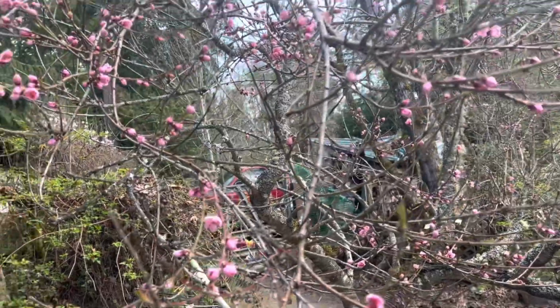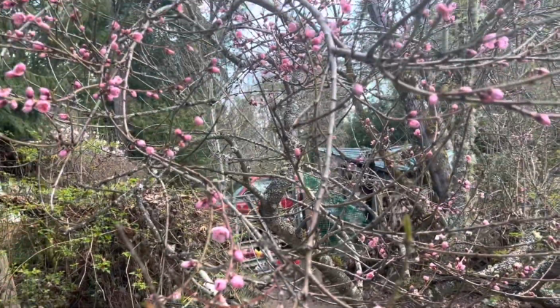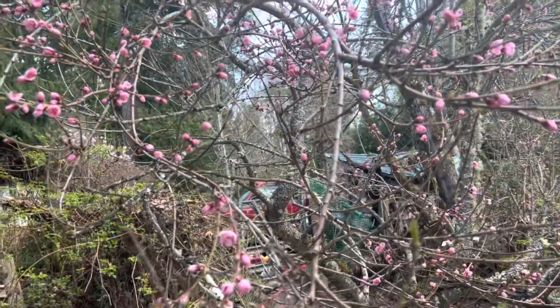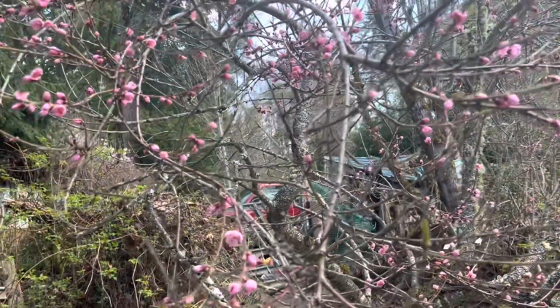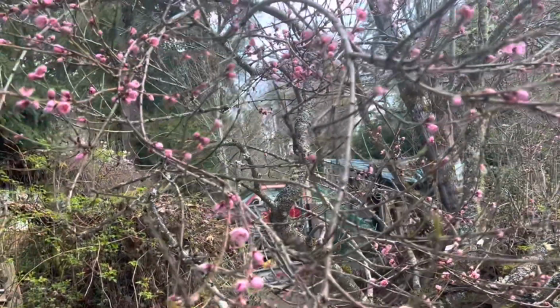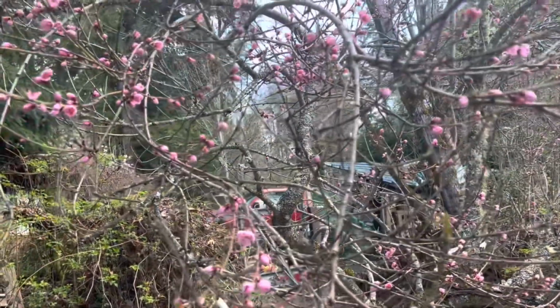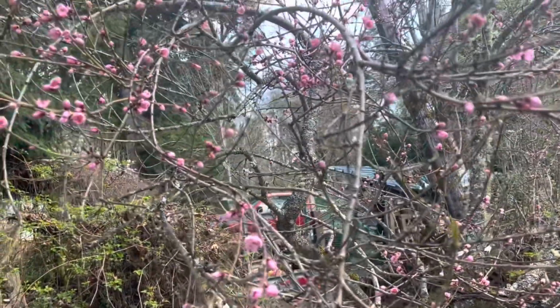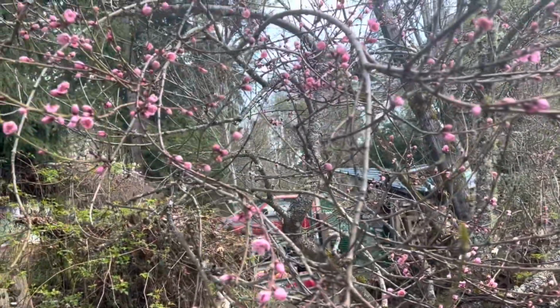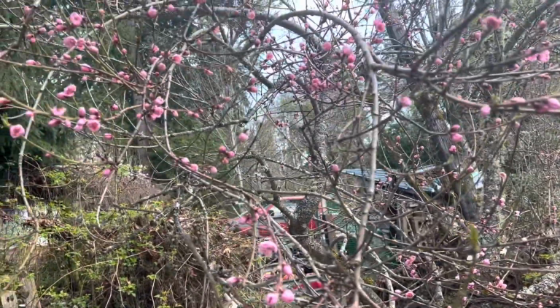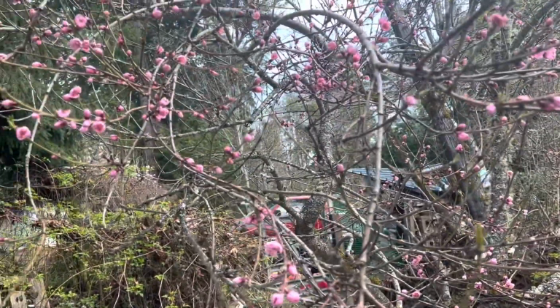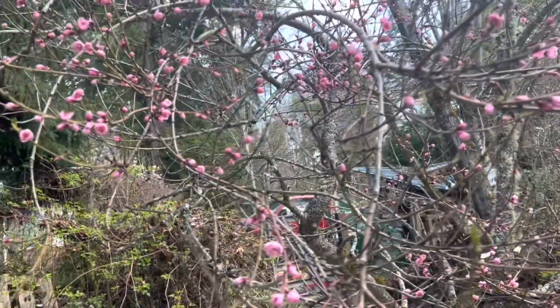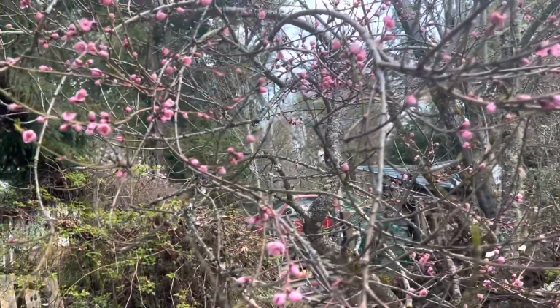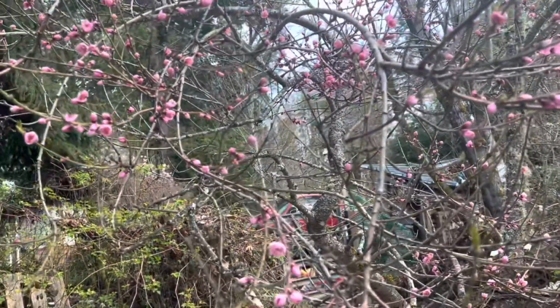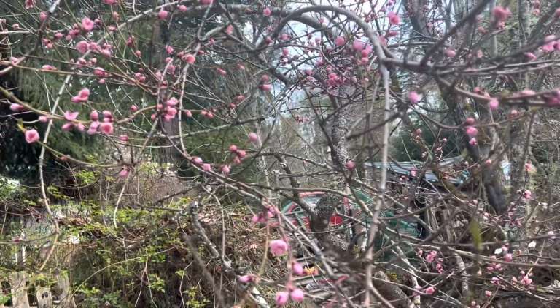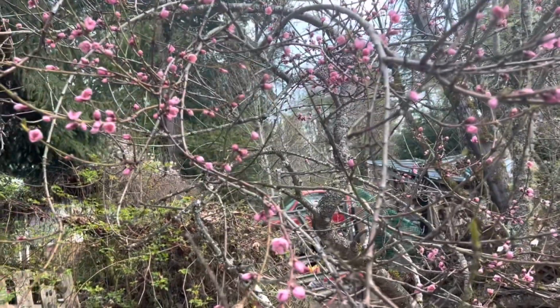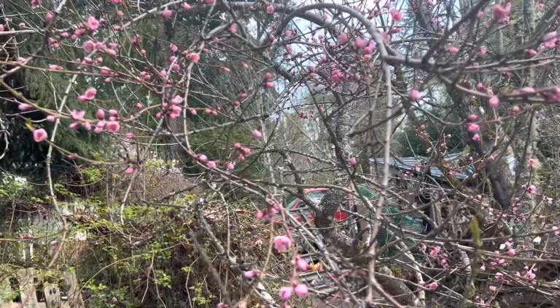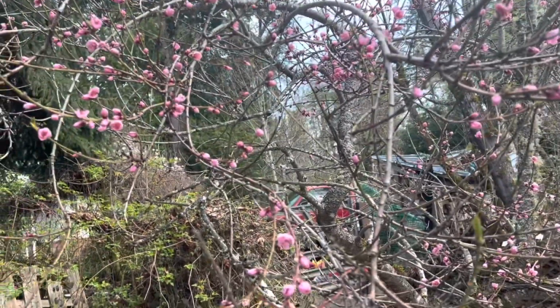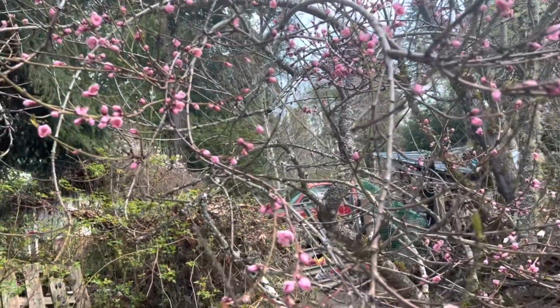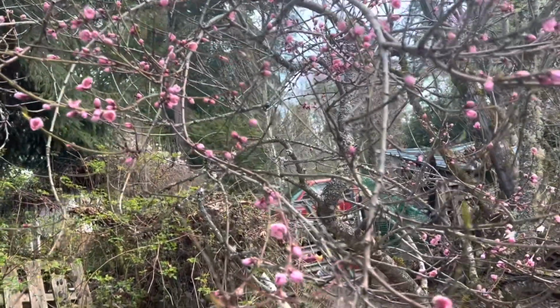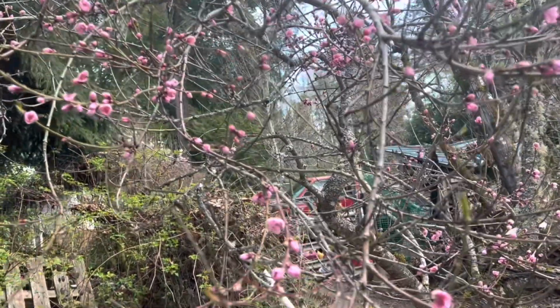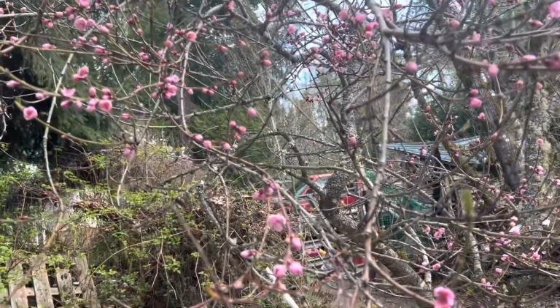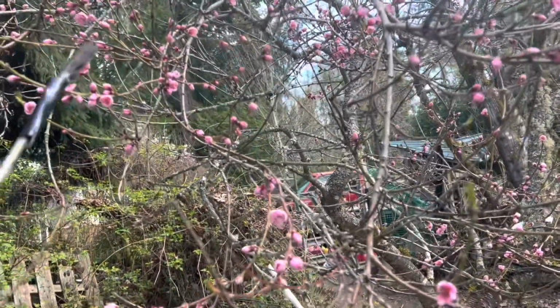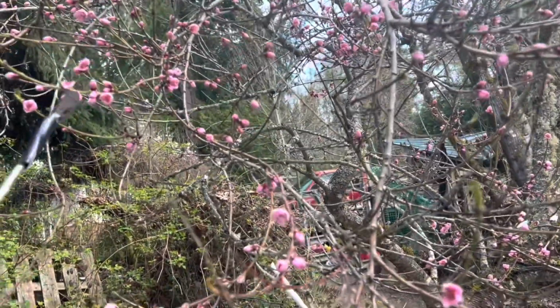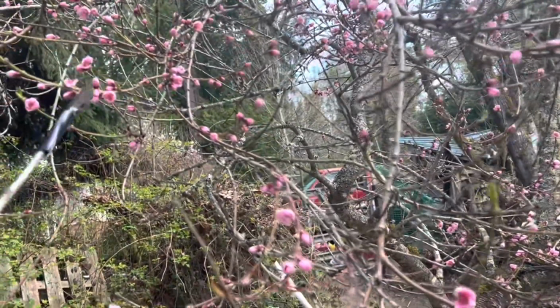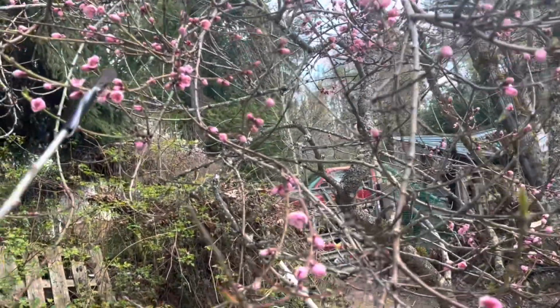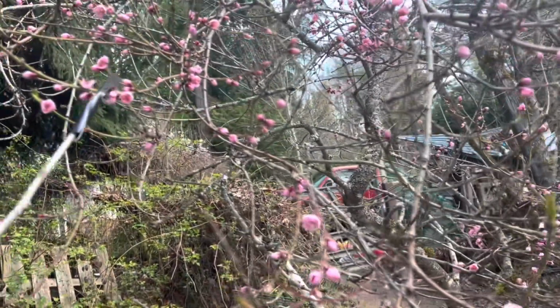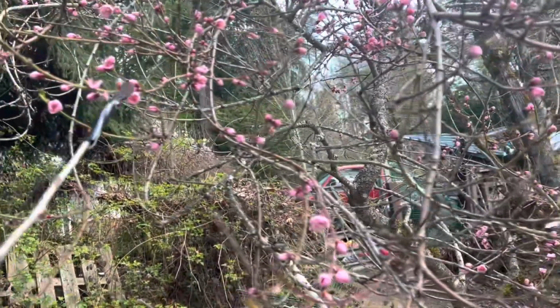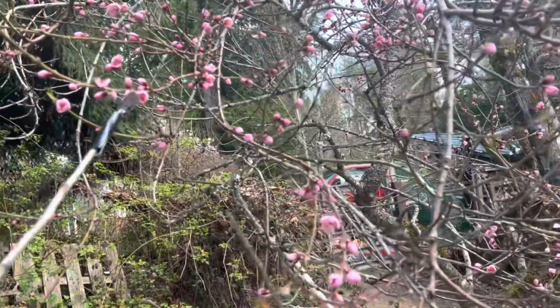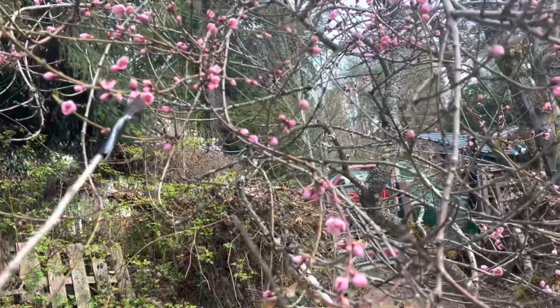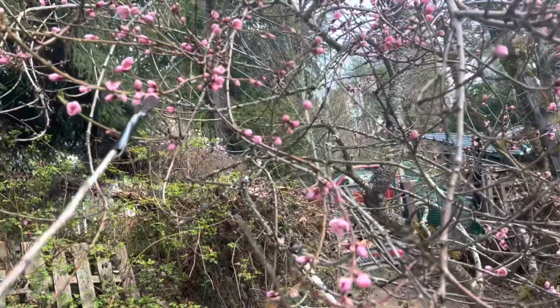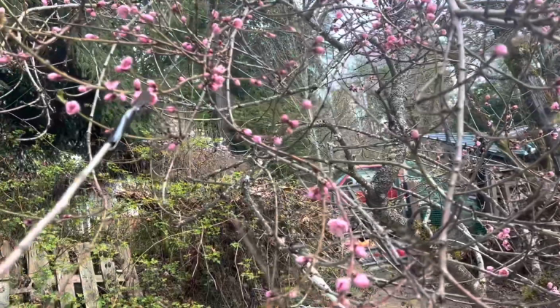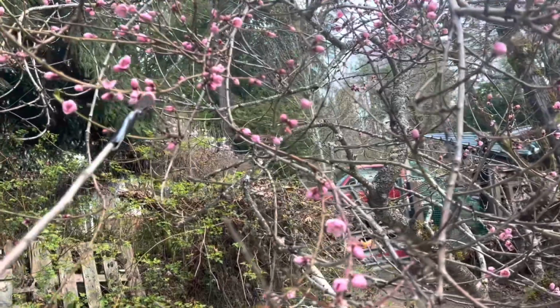This is Gene Coons with Vashon Island Tree Houses and Farm on Vashon Island, Washington.